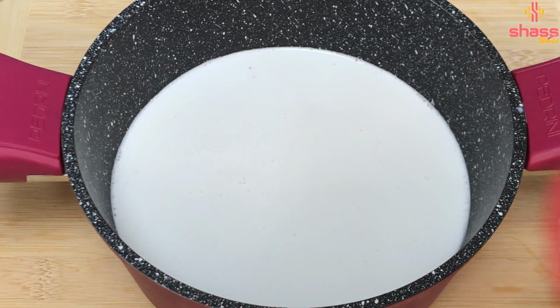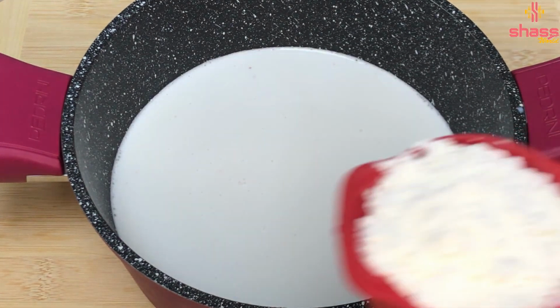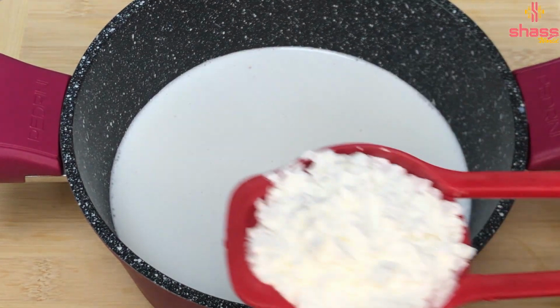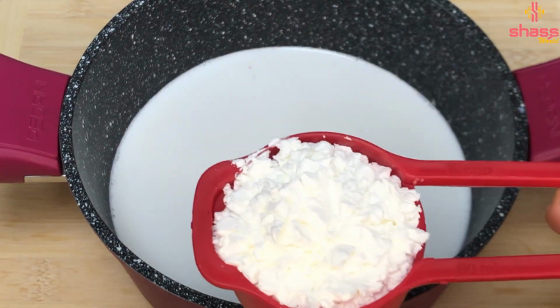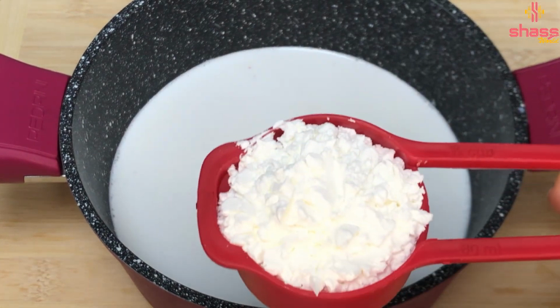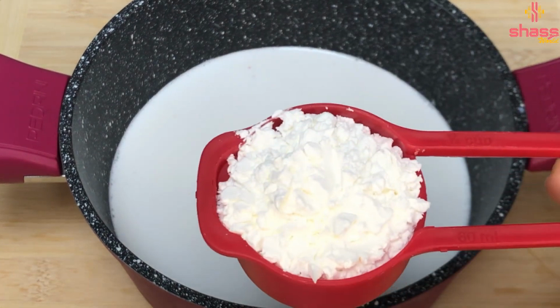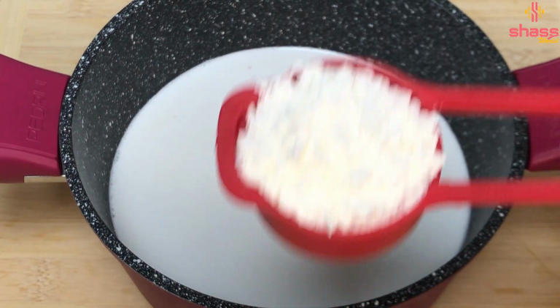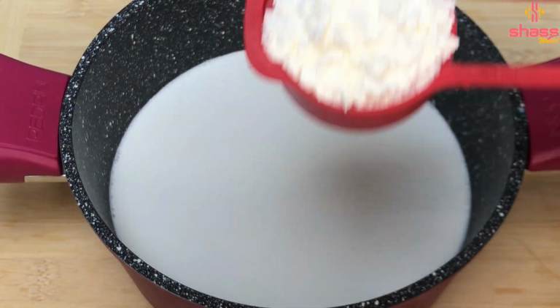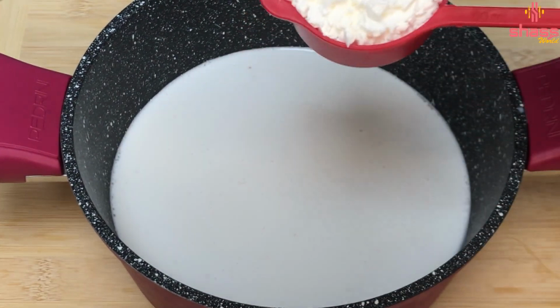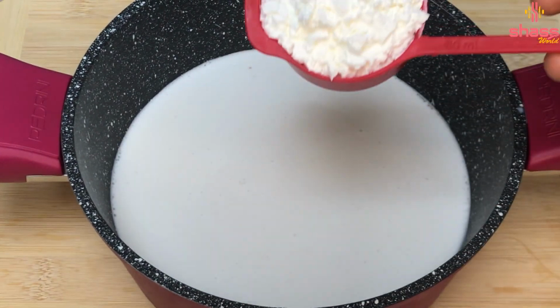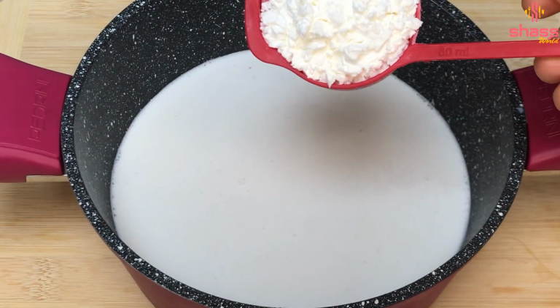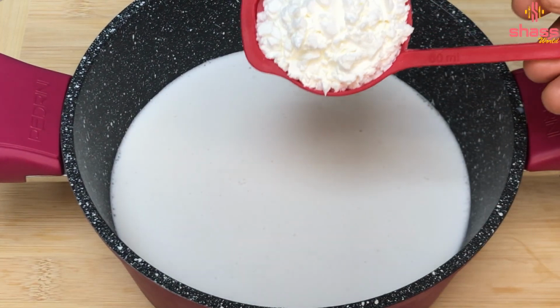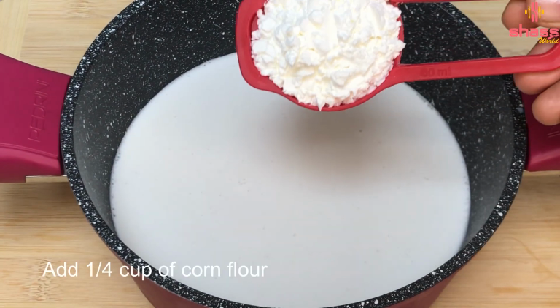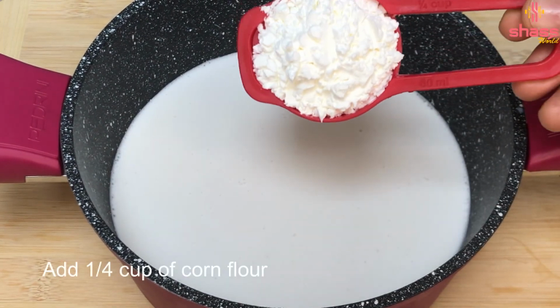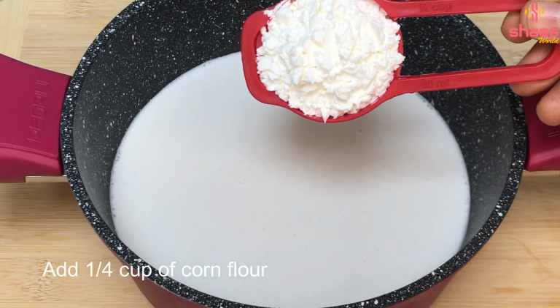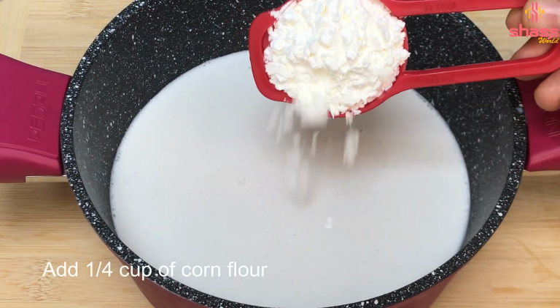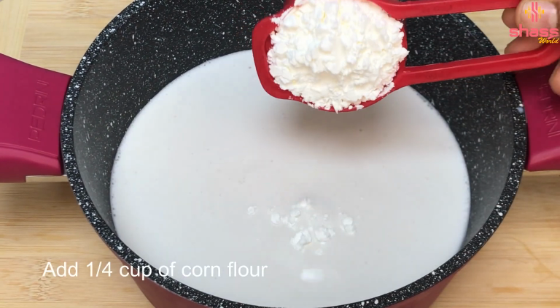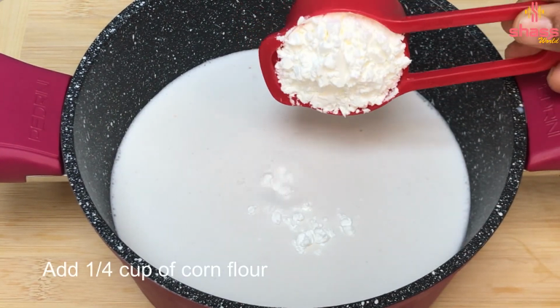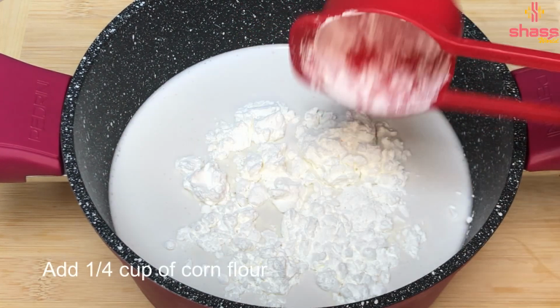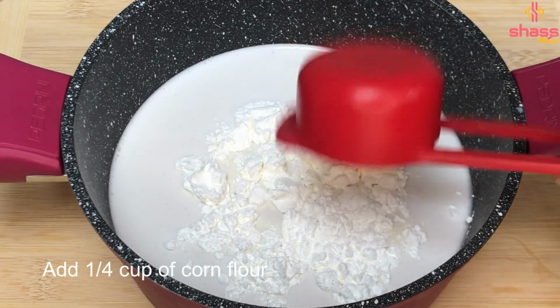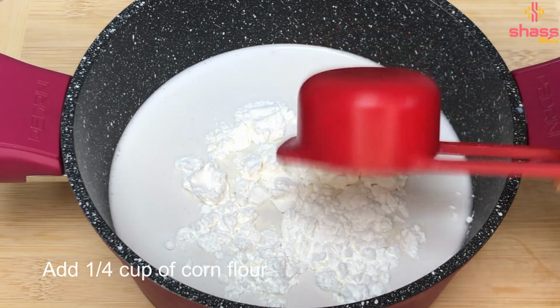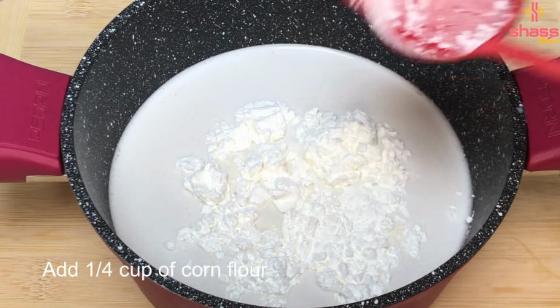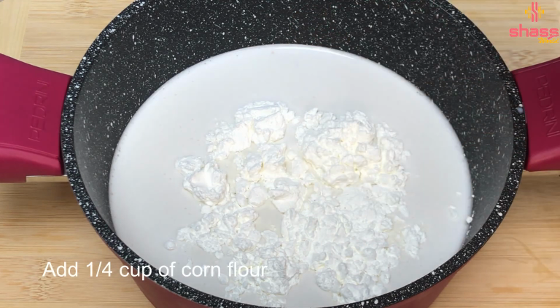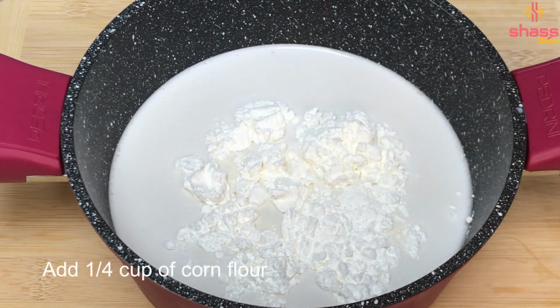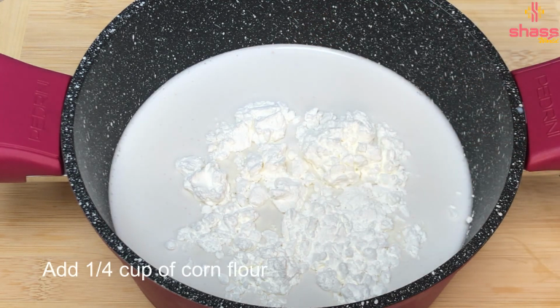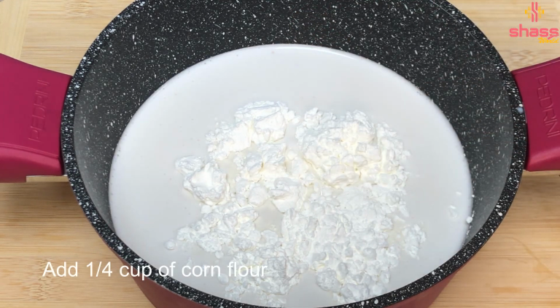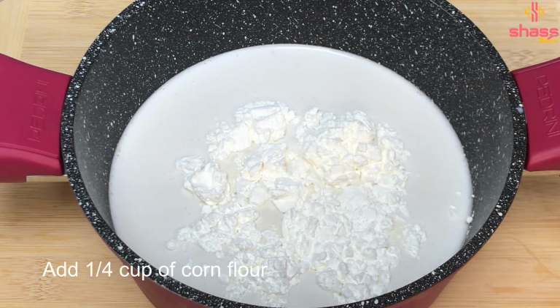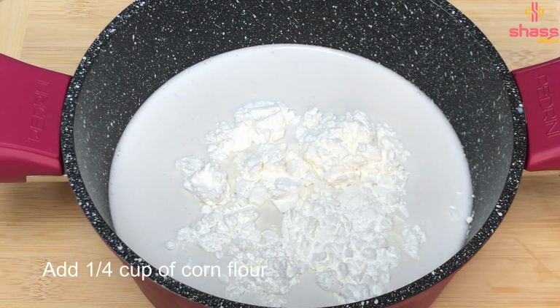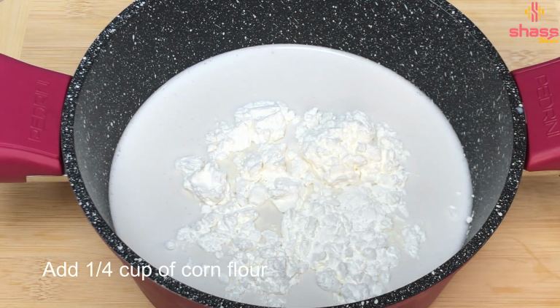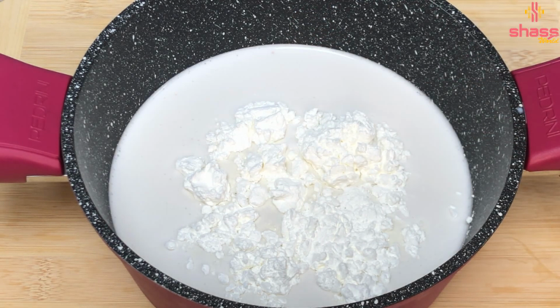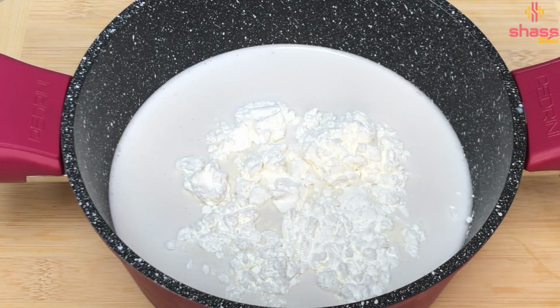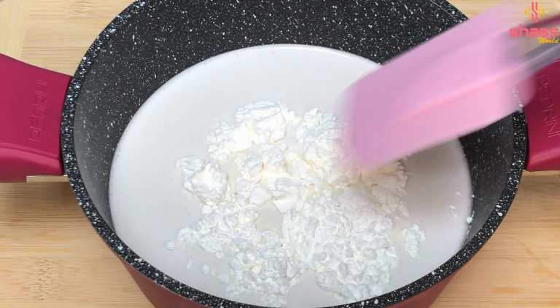Add corn flour. Then we add corn flour. Let's add that corn flour.